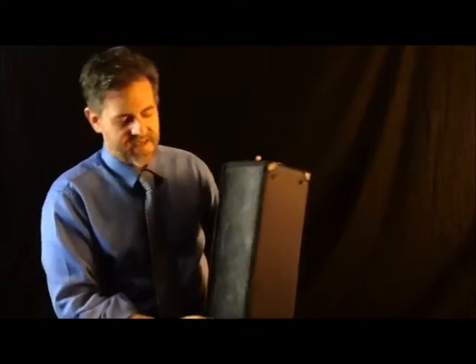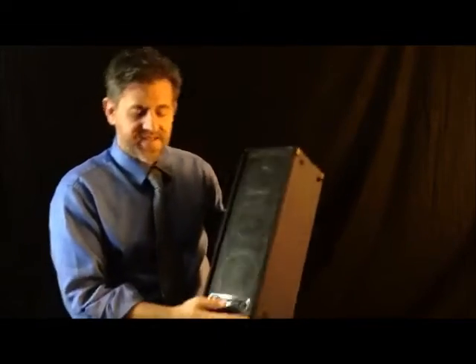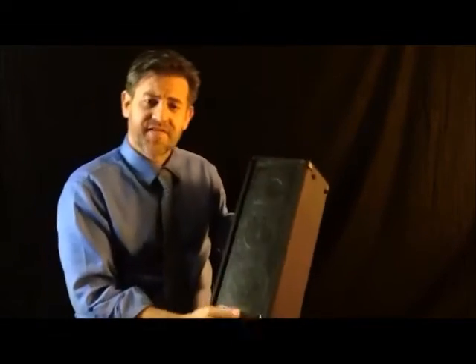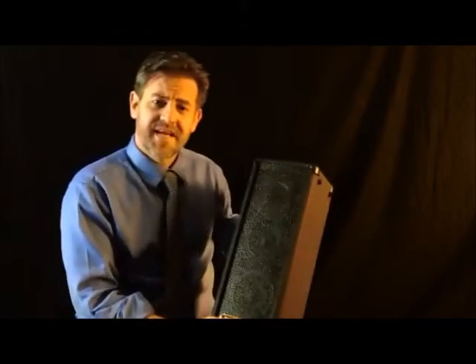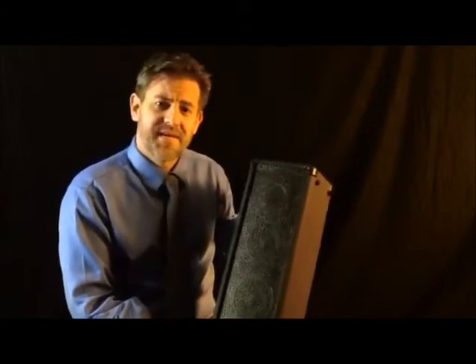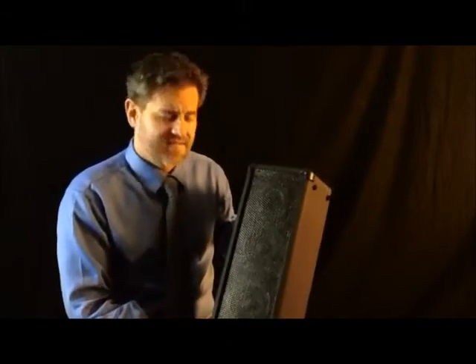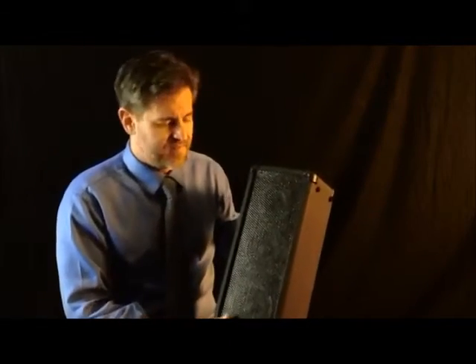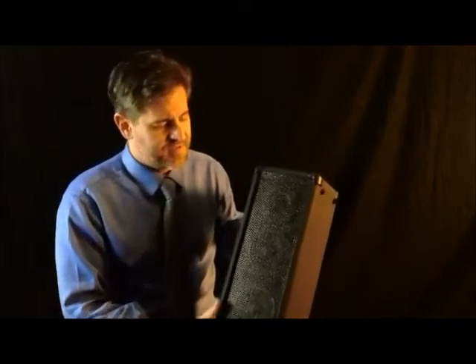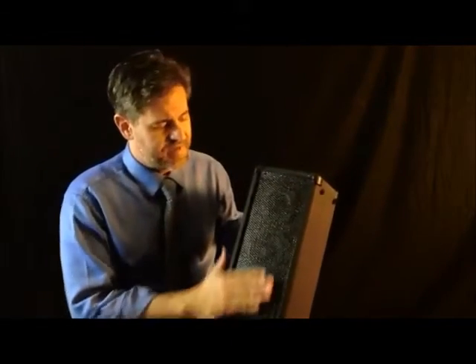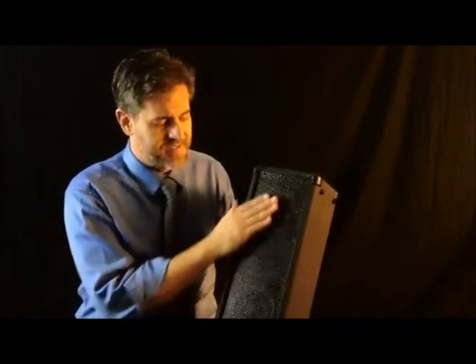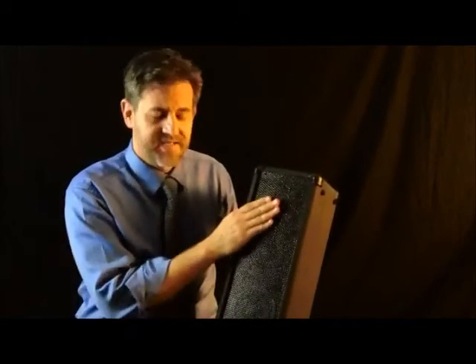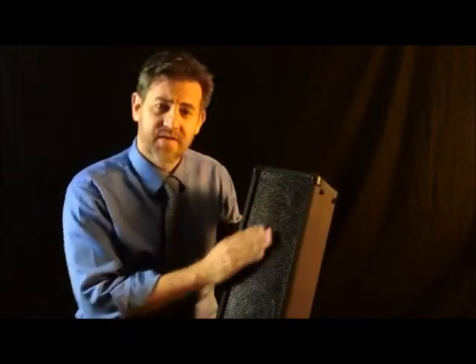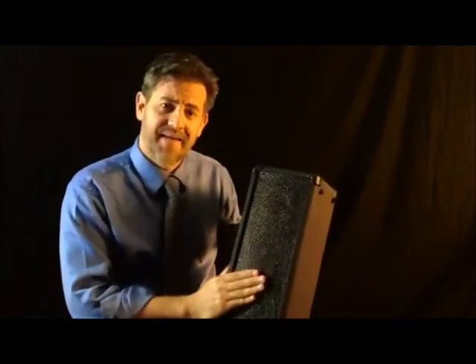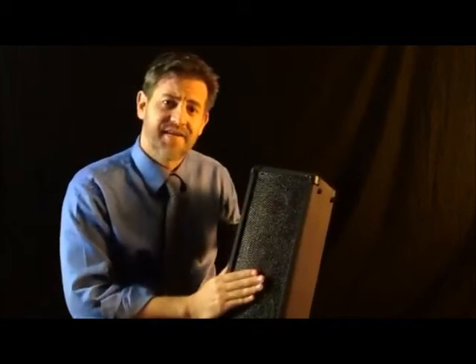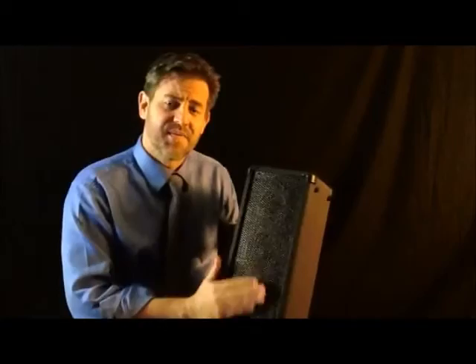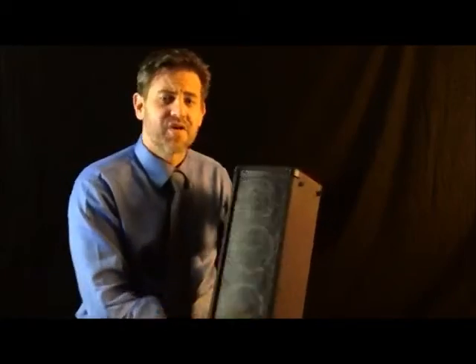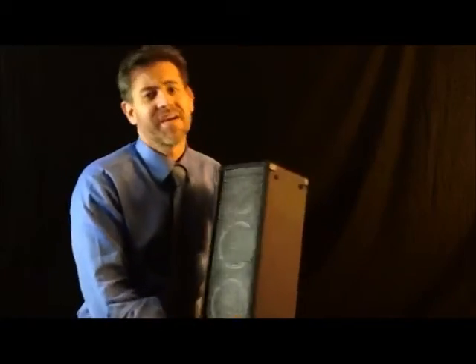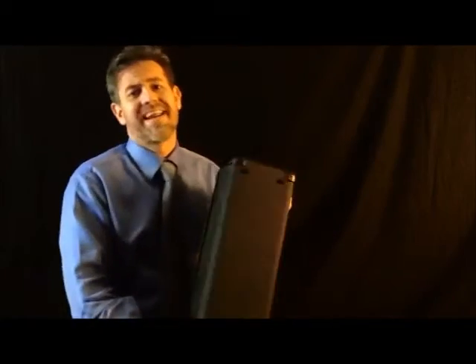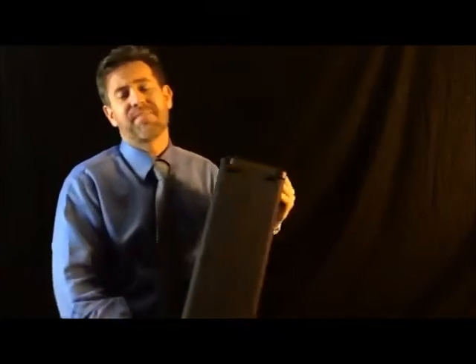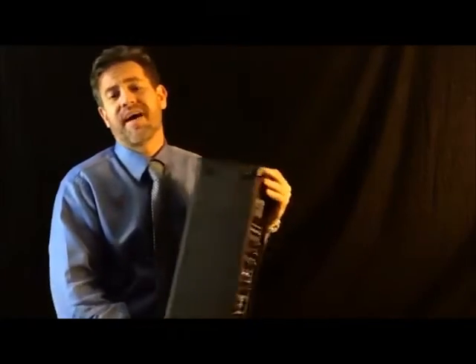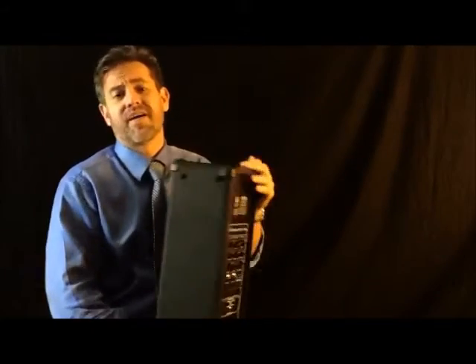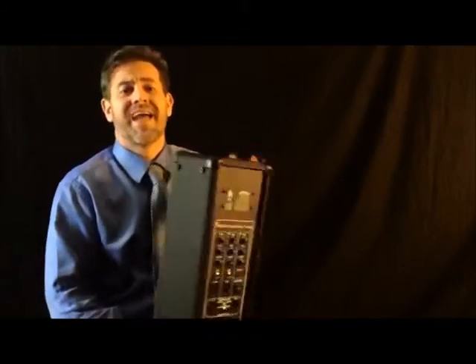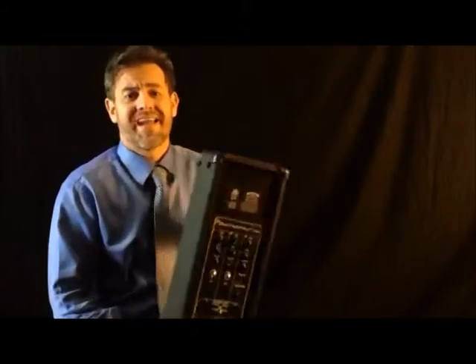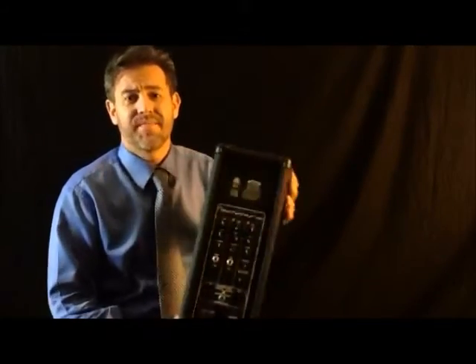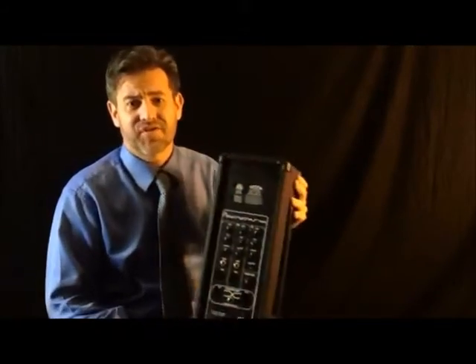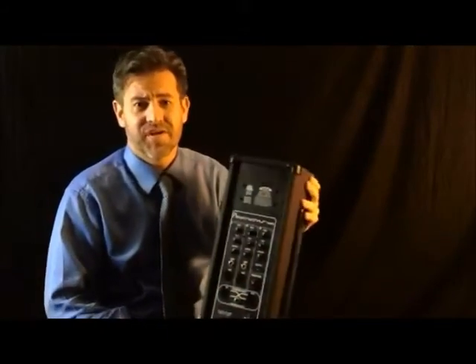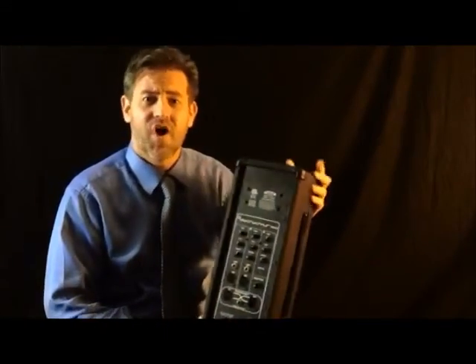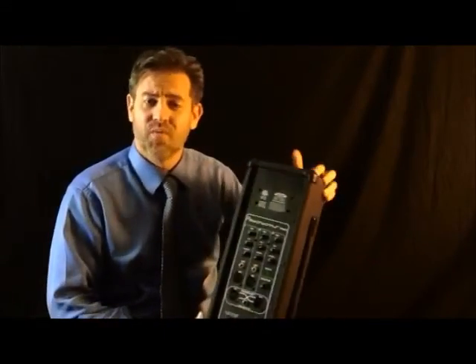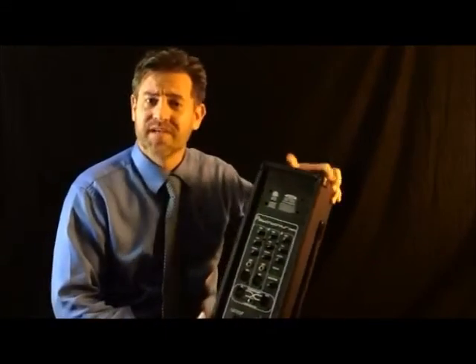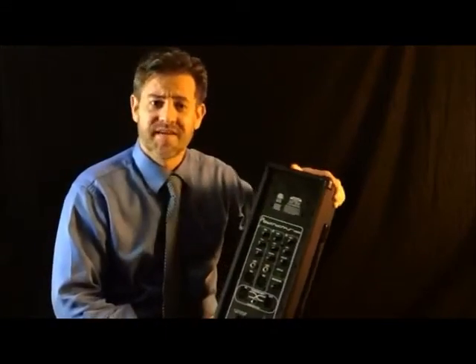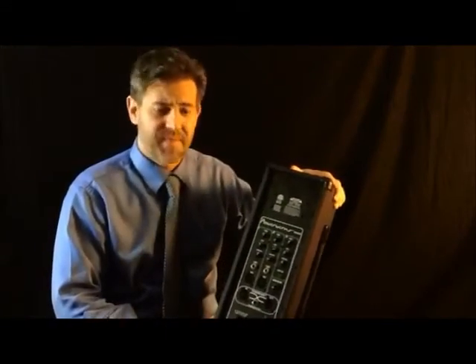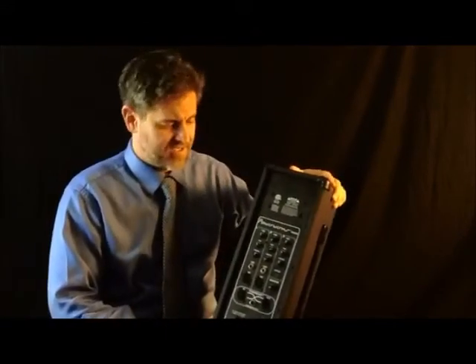Self-contained PA system basically means that it's going to have a speaker, an amplifier, and a mixer all in one convenient package.